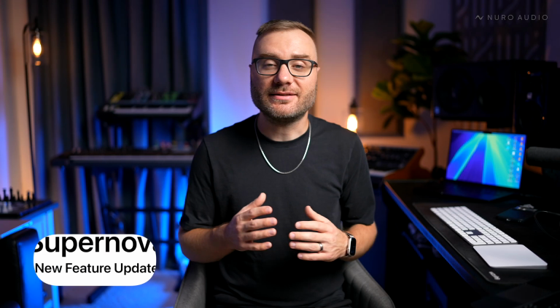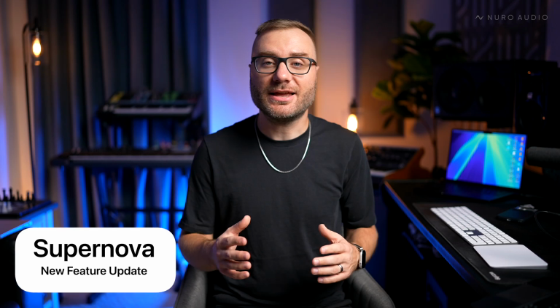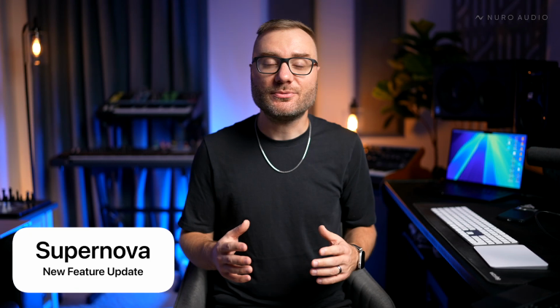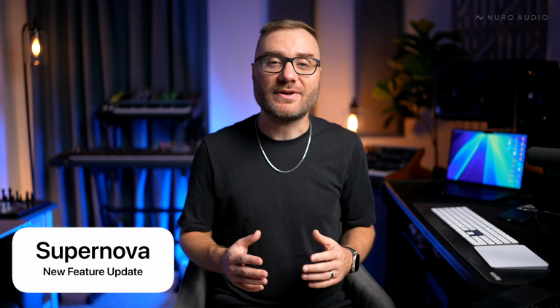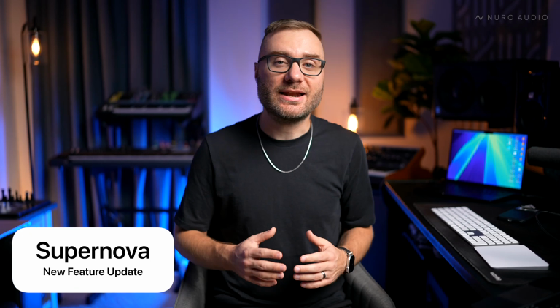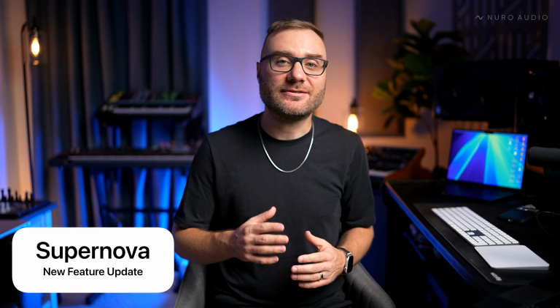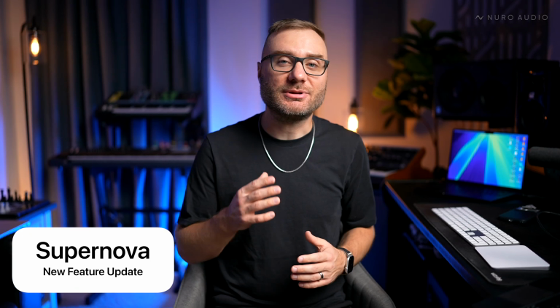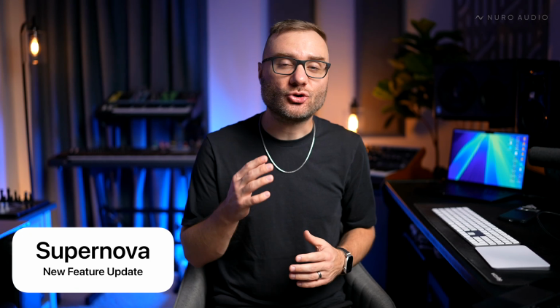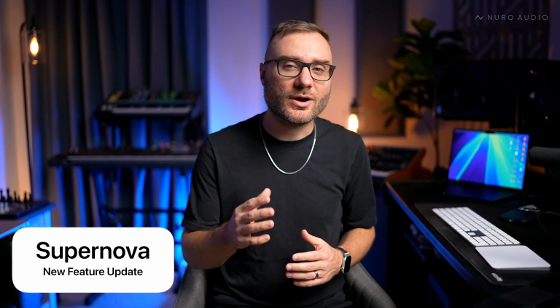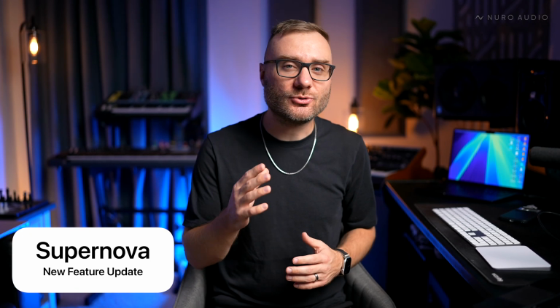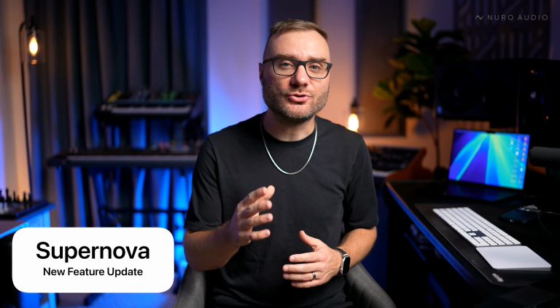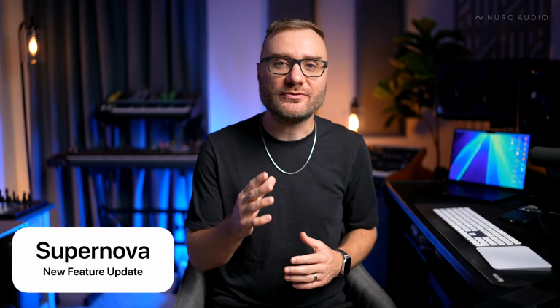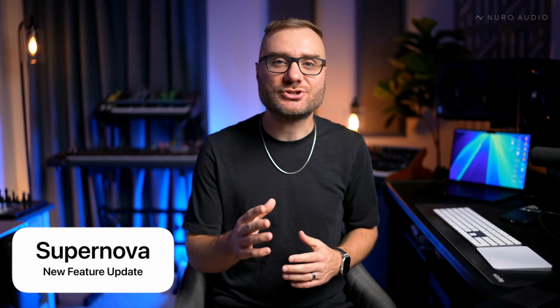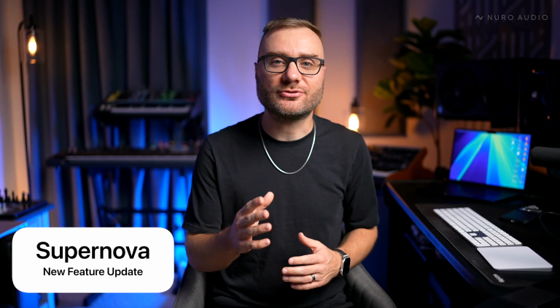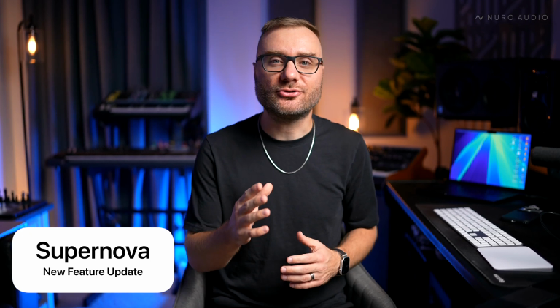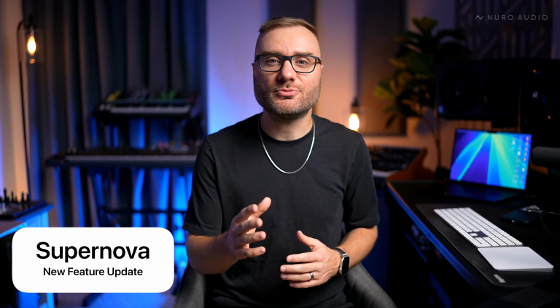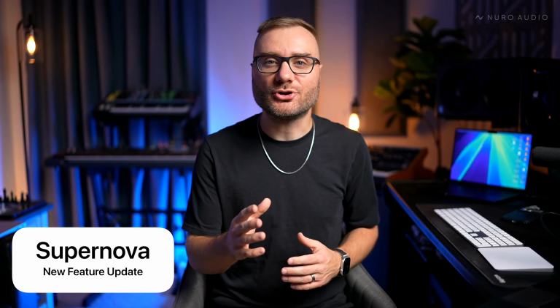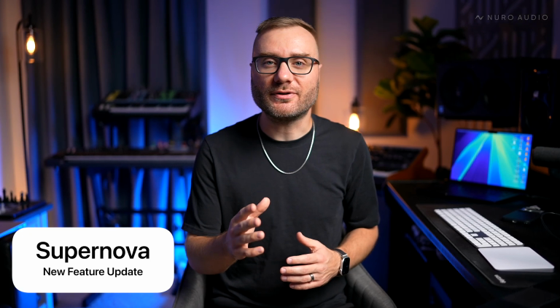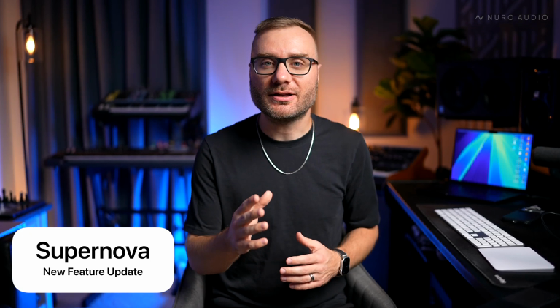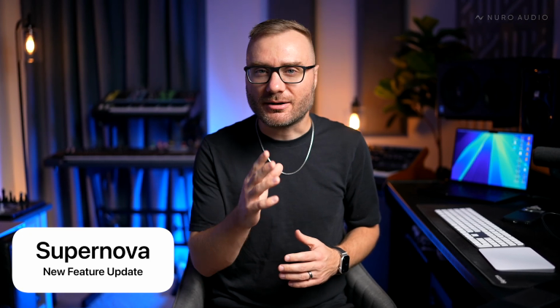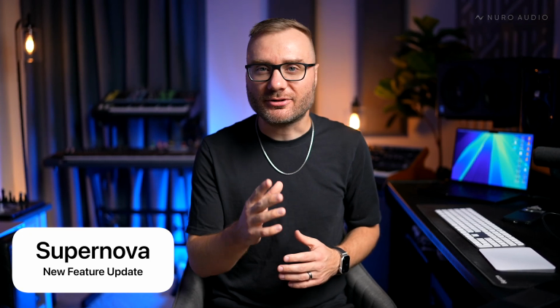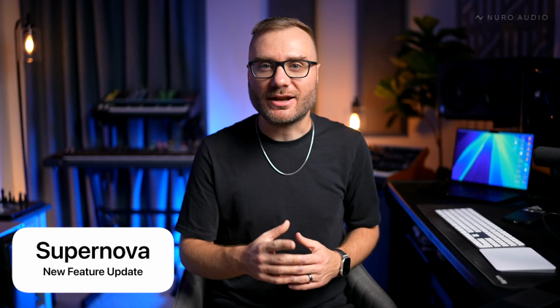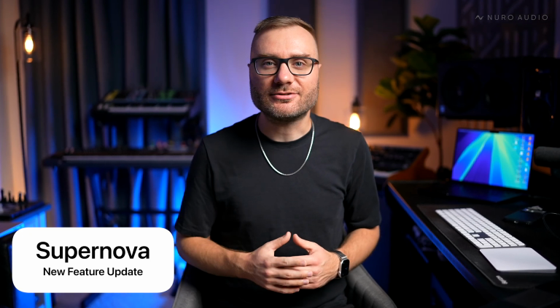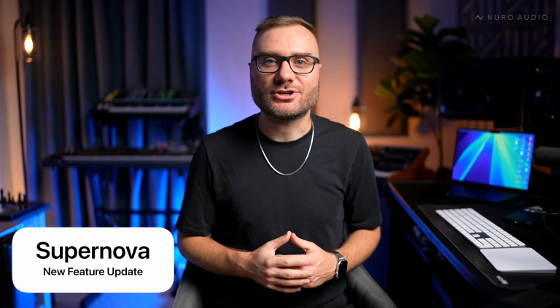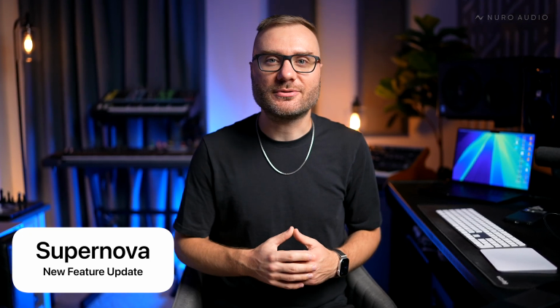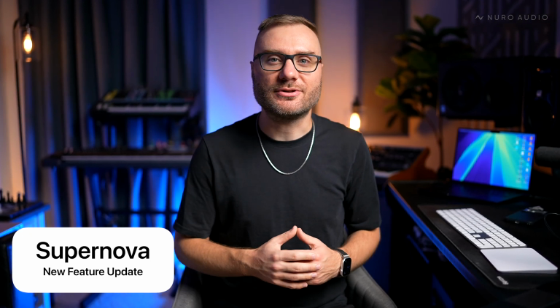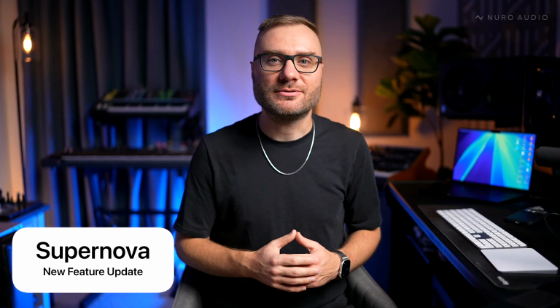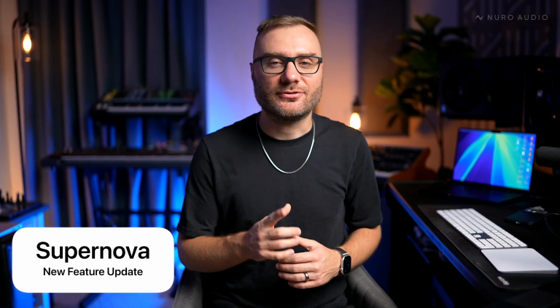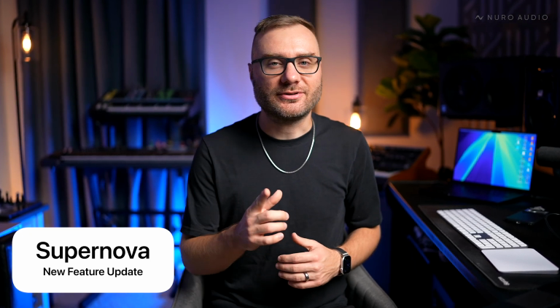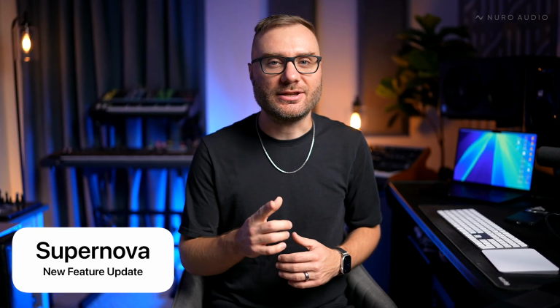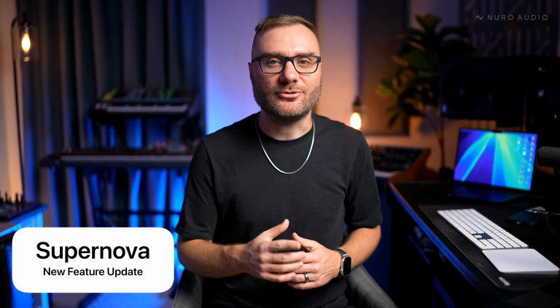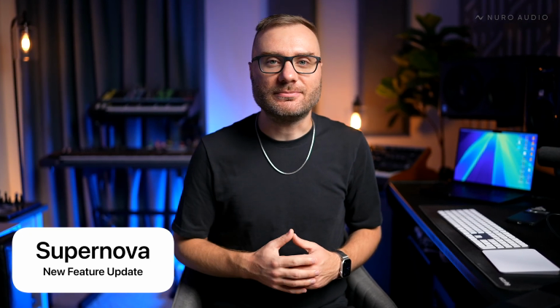Today we've added some incredible new features to Supernova that I'm excited to share with you. So let's get into it.